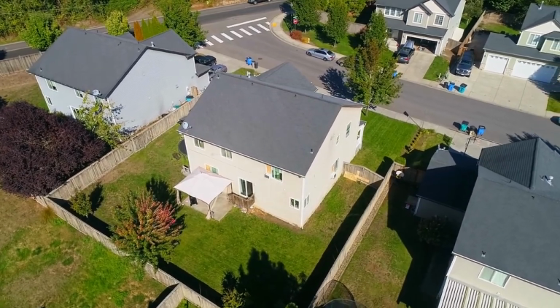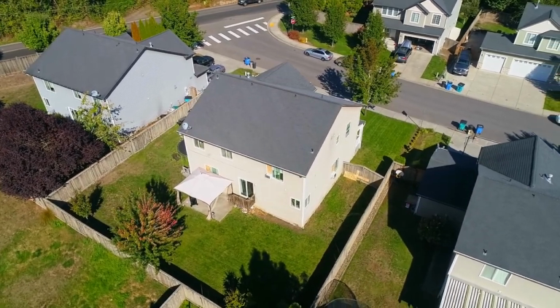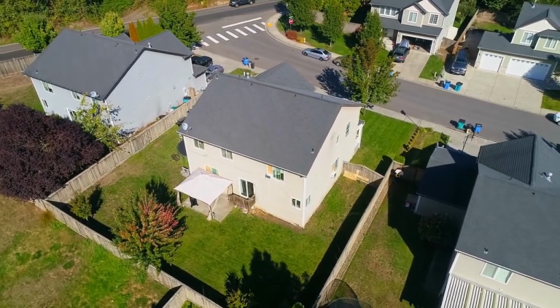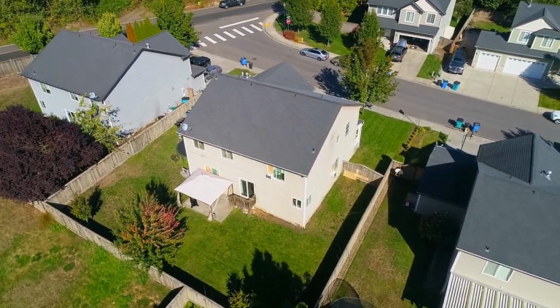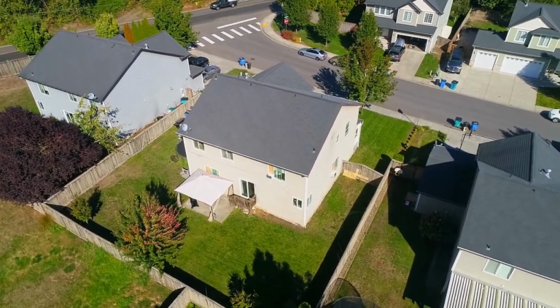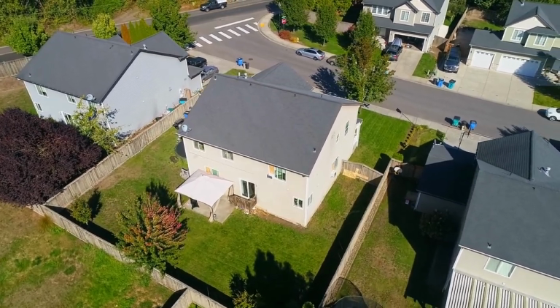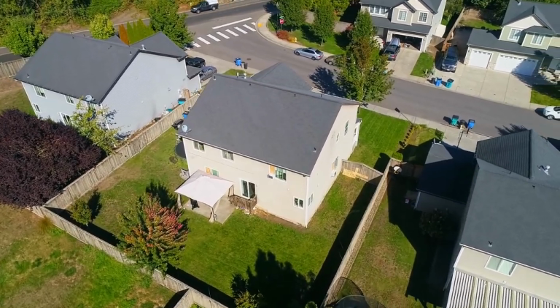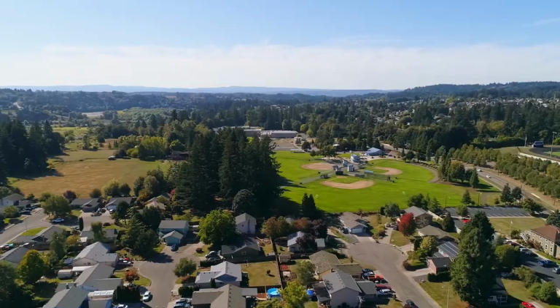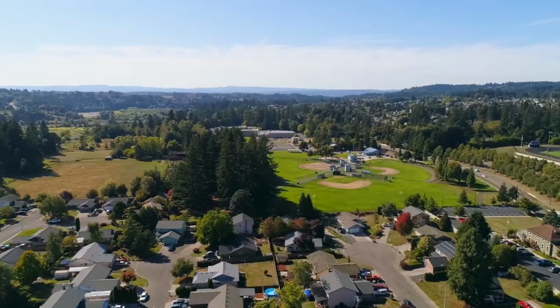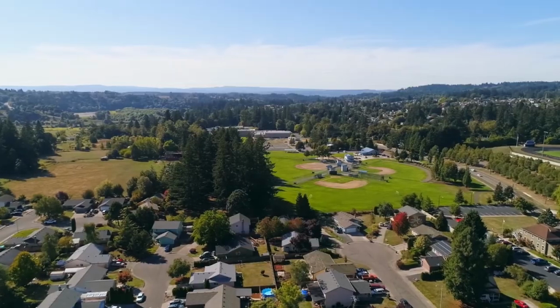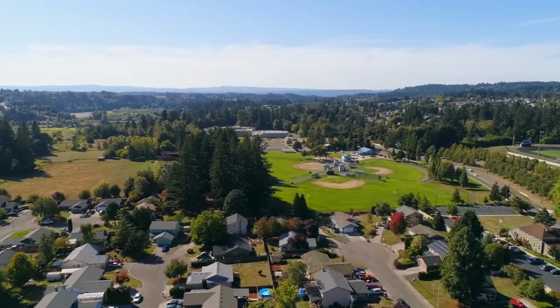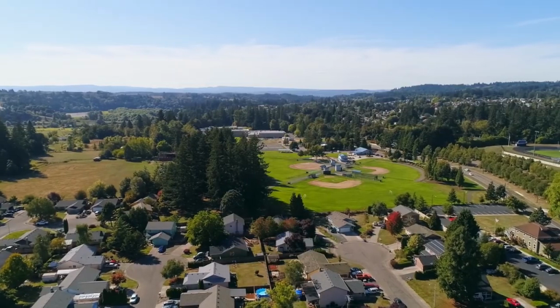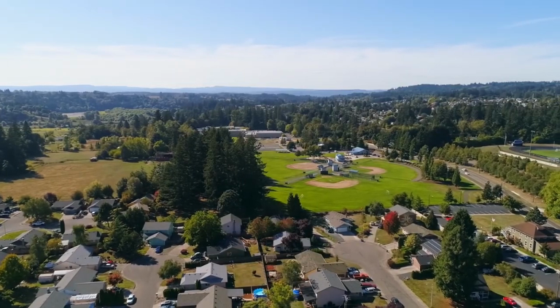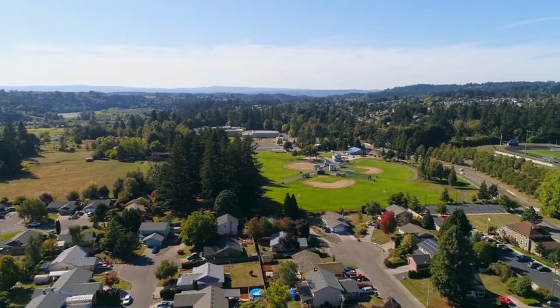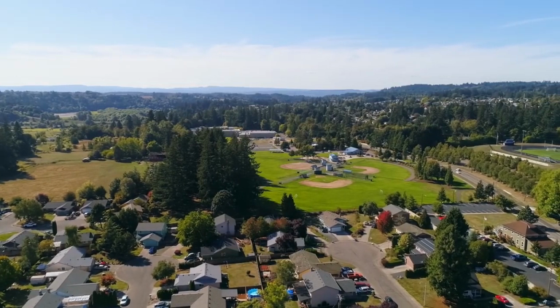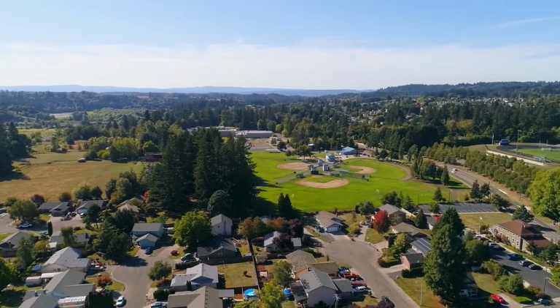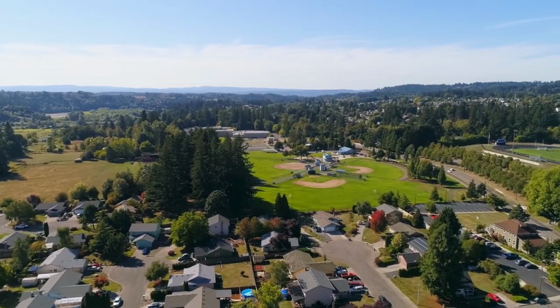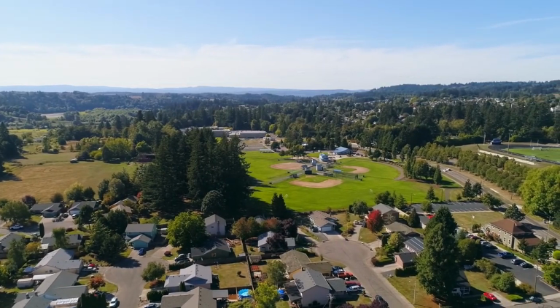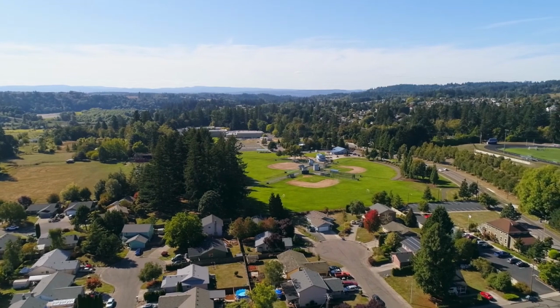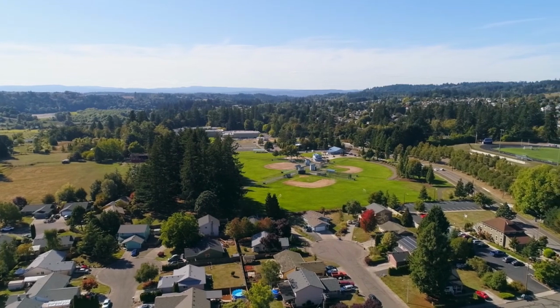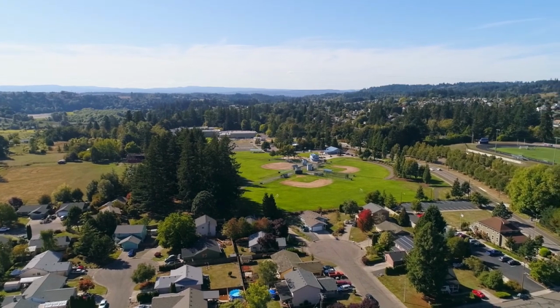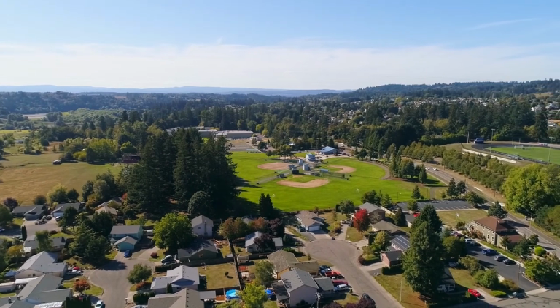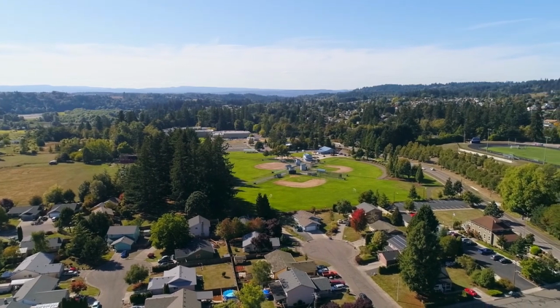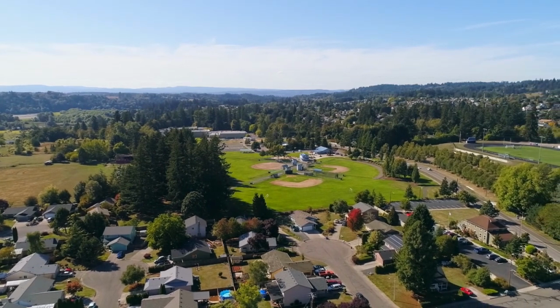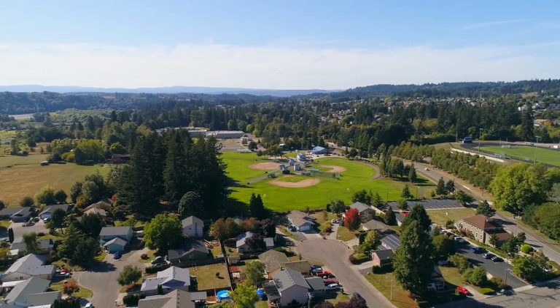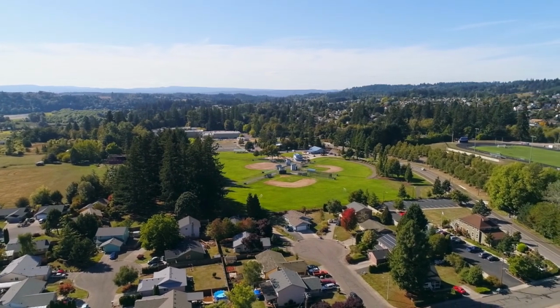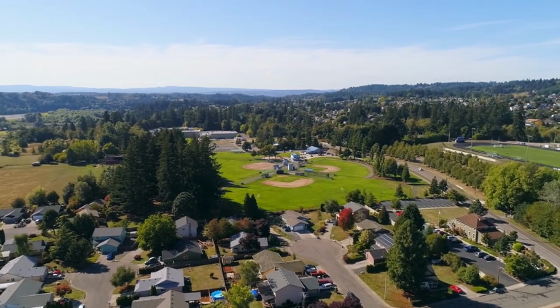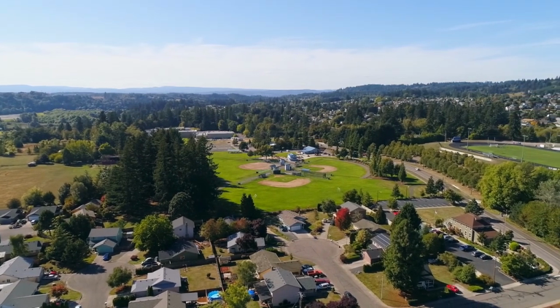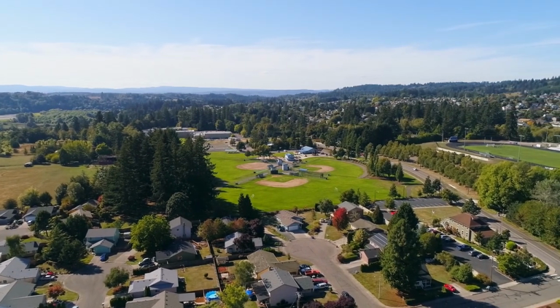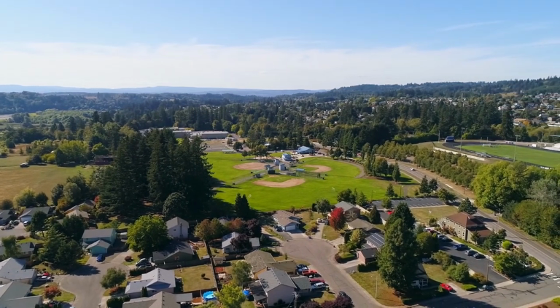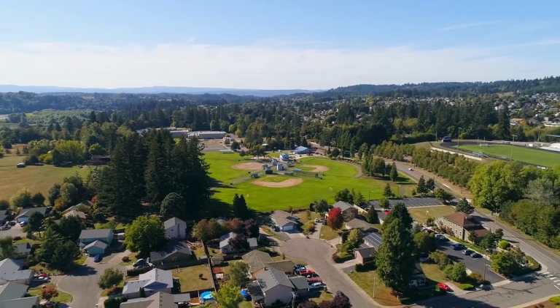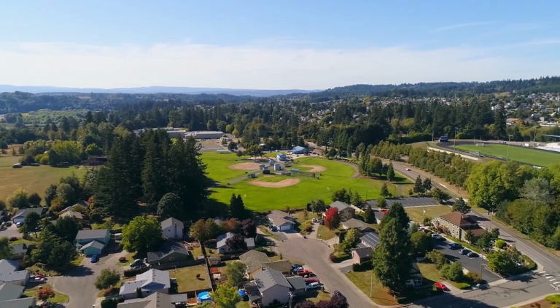Enjoy the versatile Holly Park, complete with sports fields, a splash pad, playground, and much more.